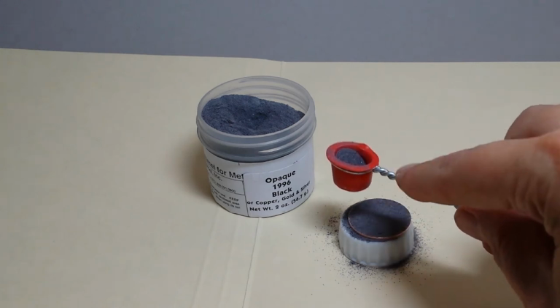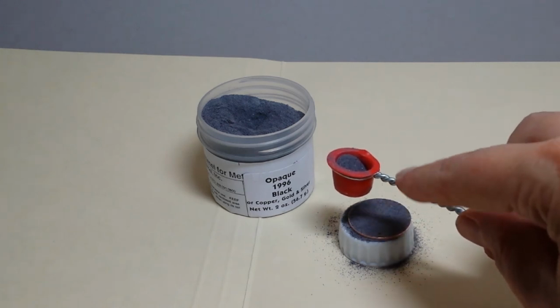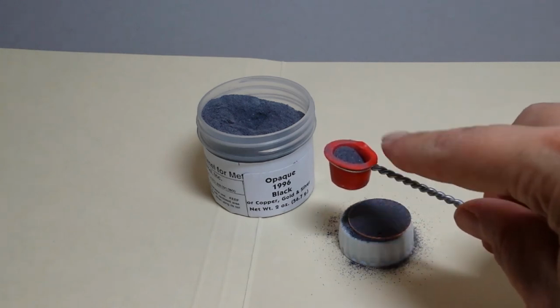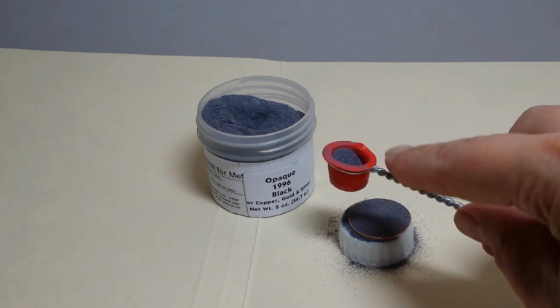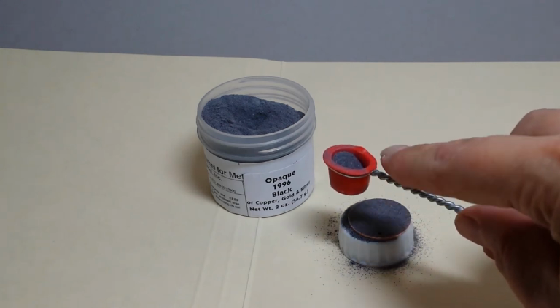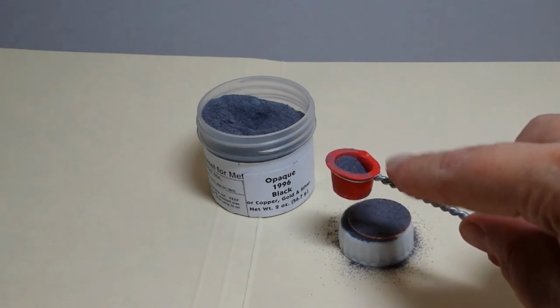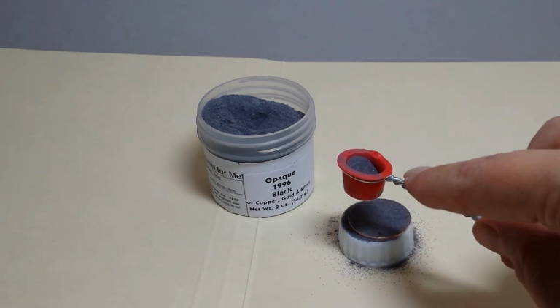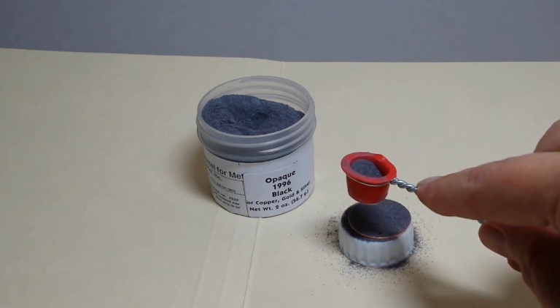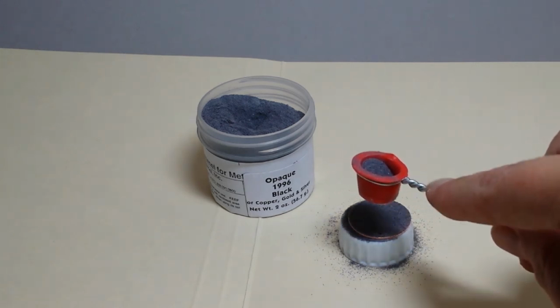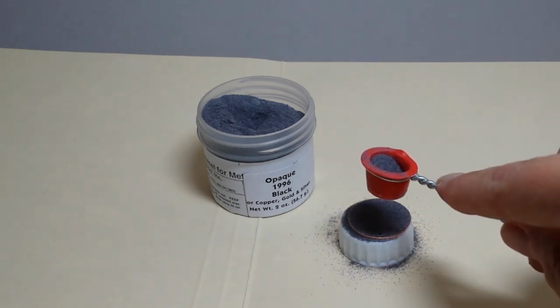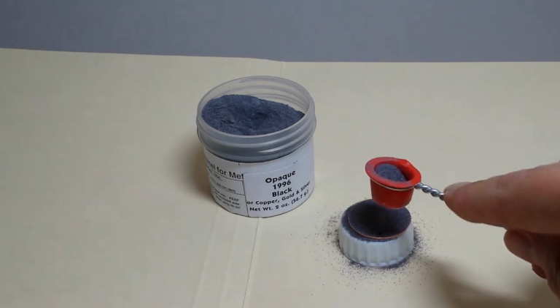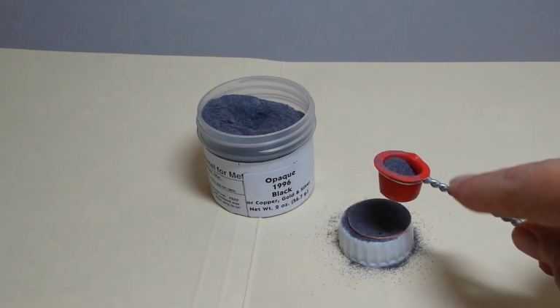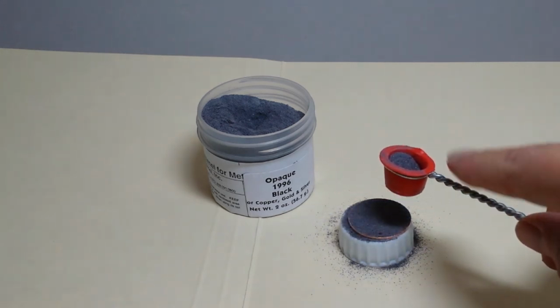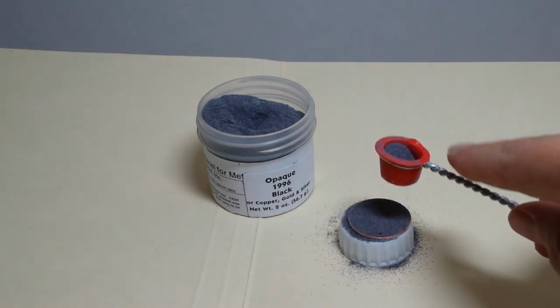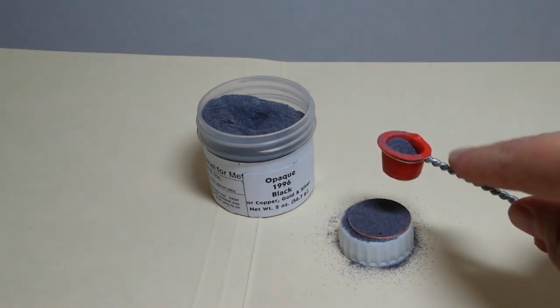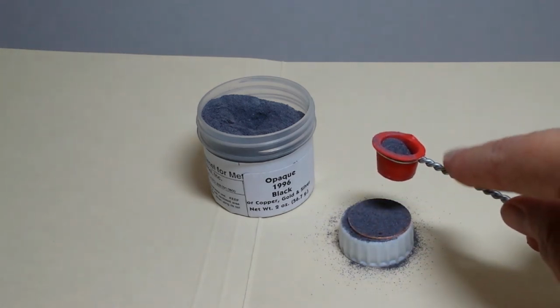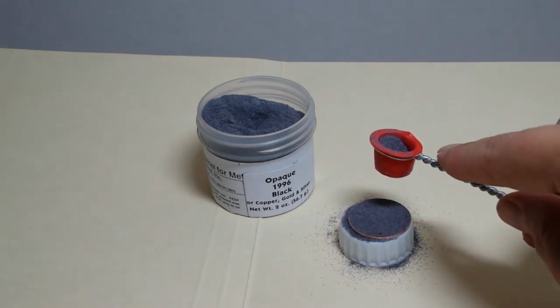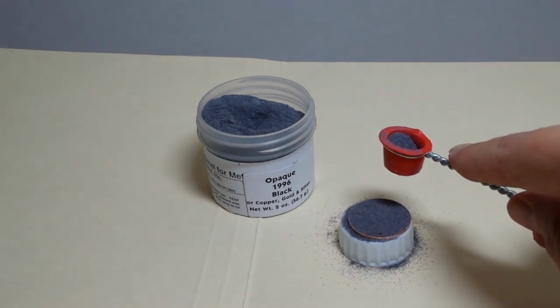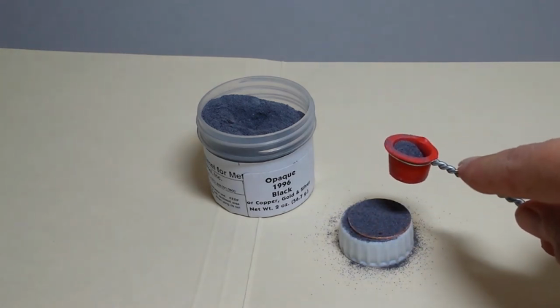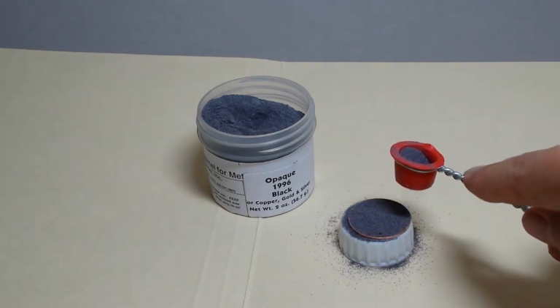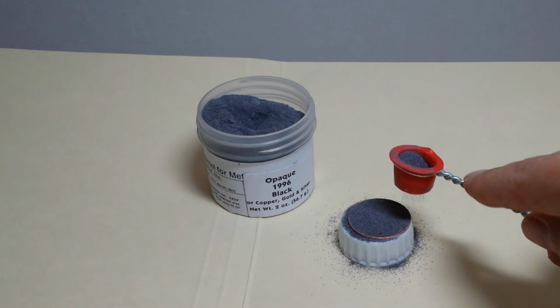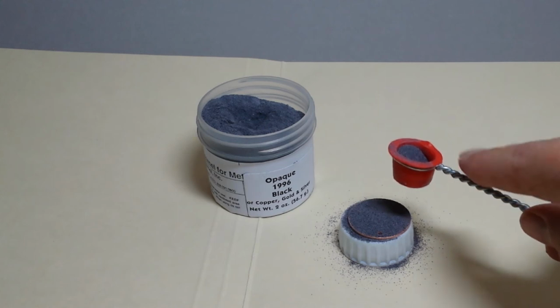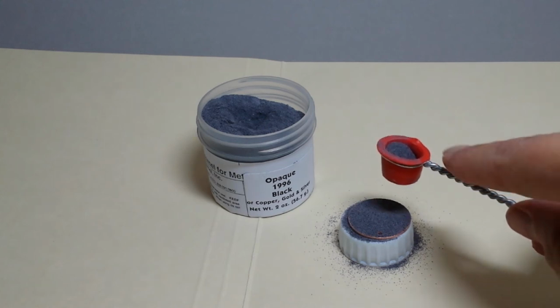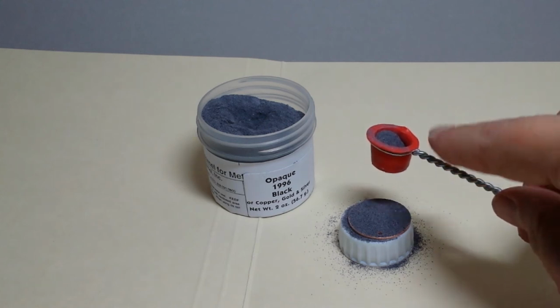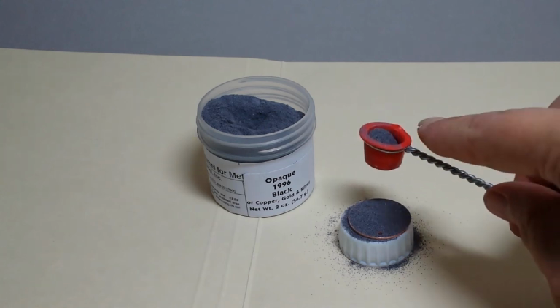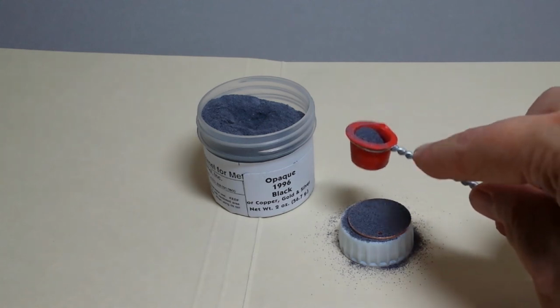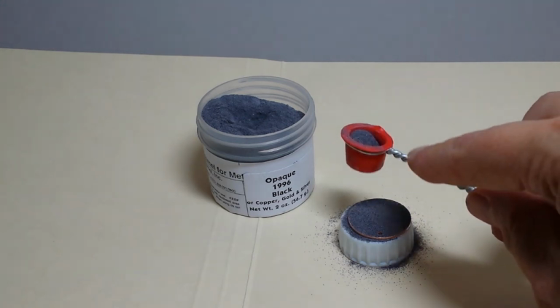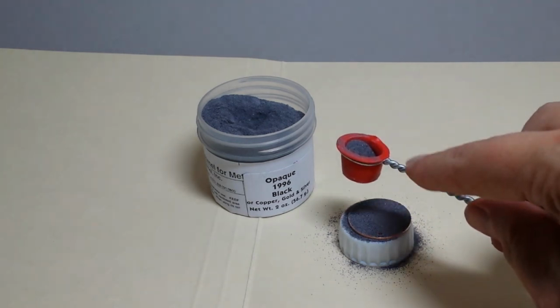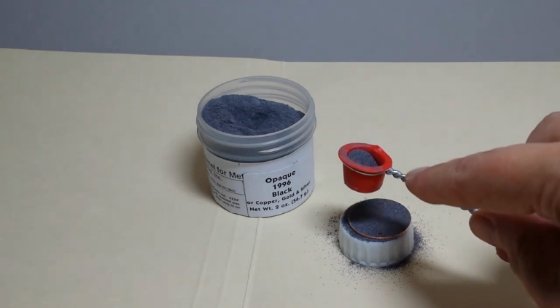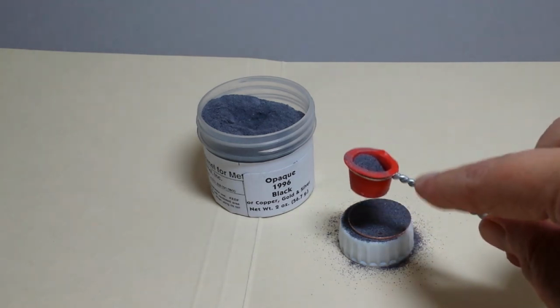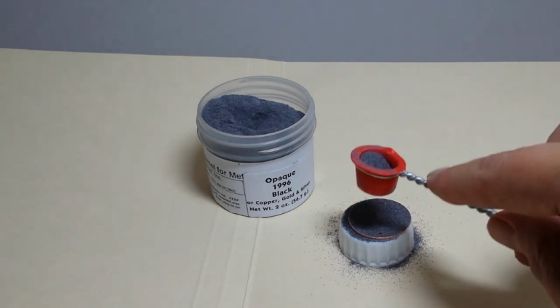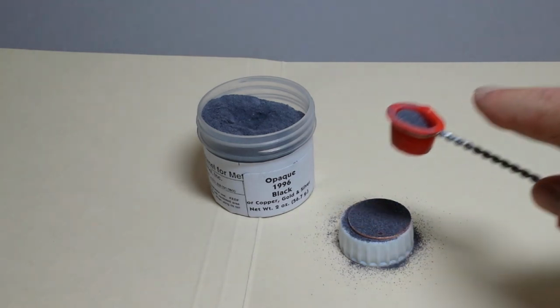If you get any enamel inside of your hole that you made, you can carefully use a toothpick to remove it.